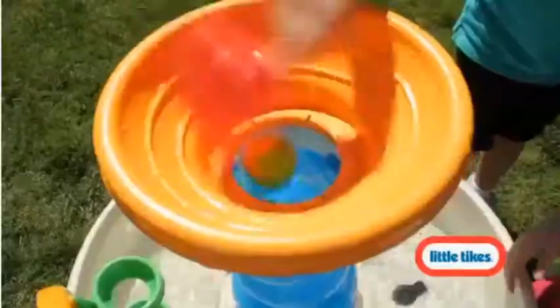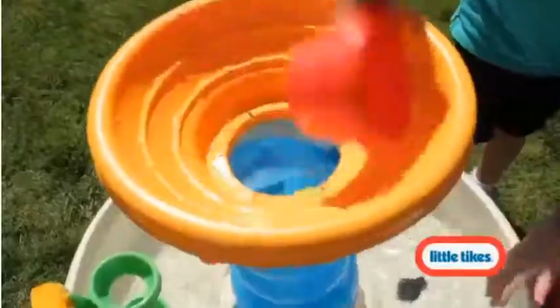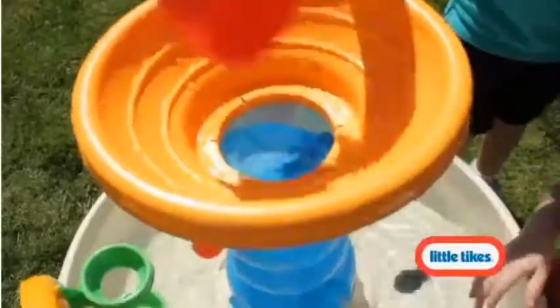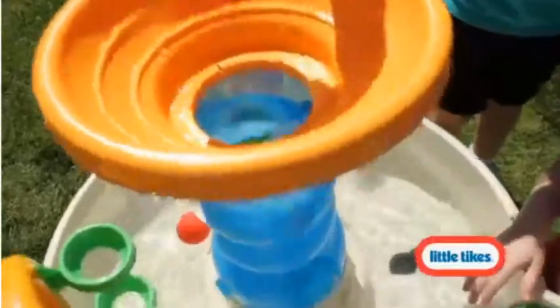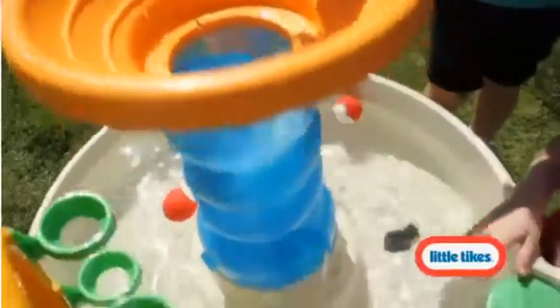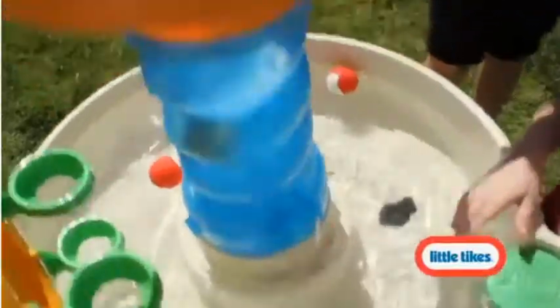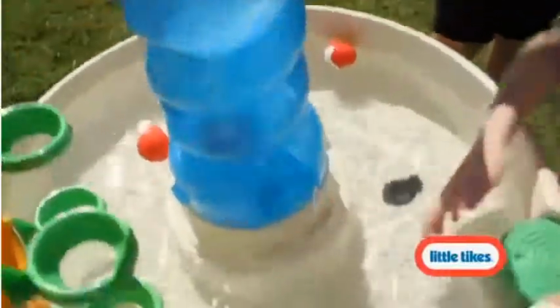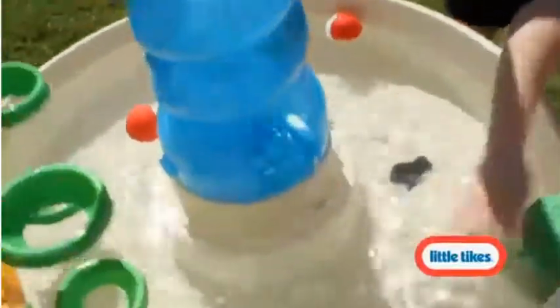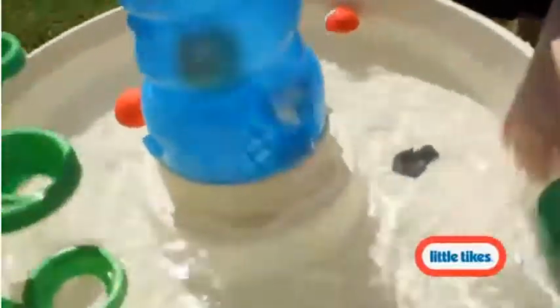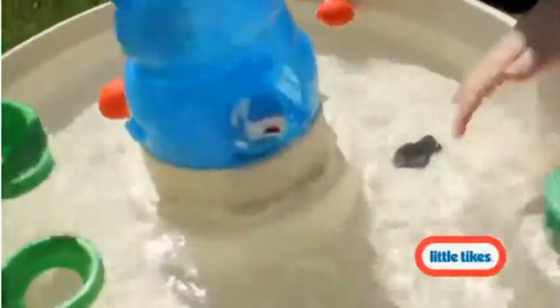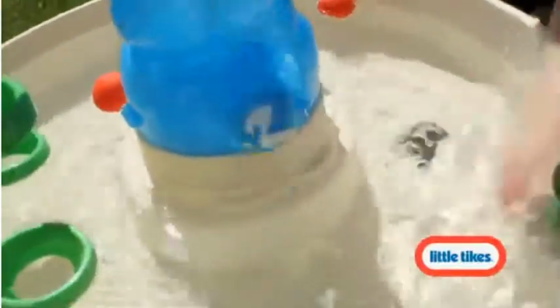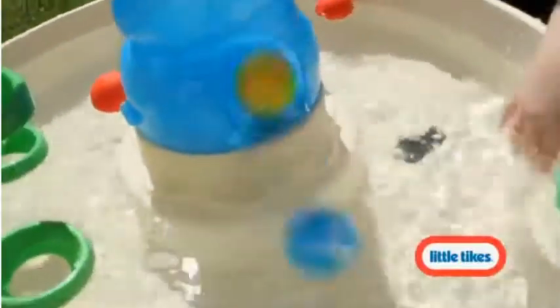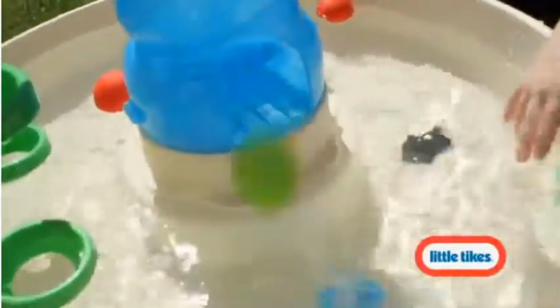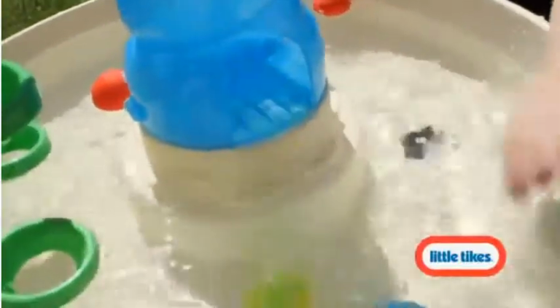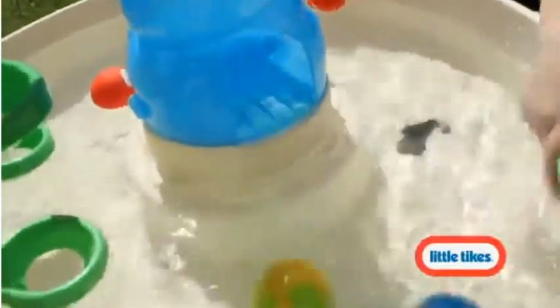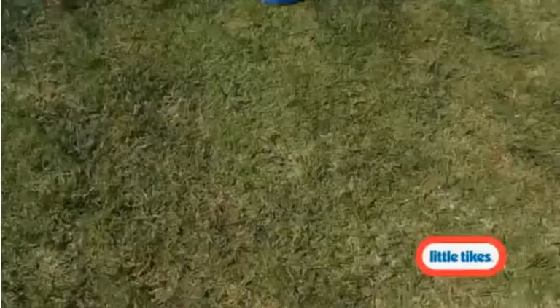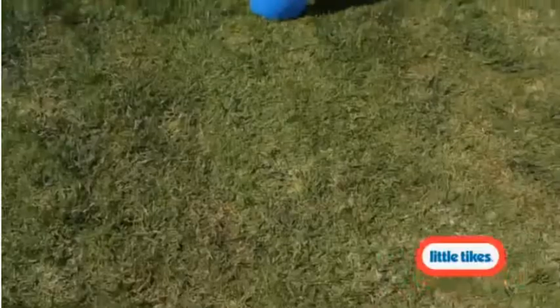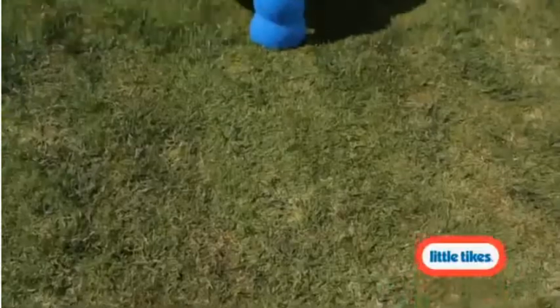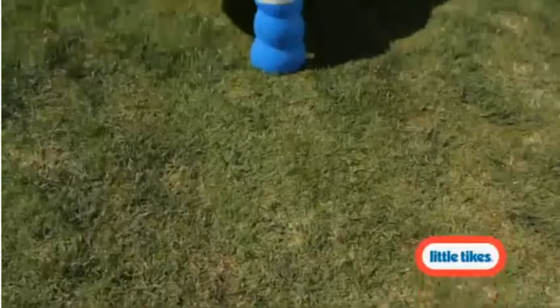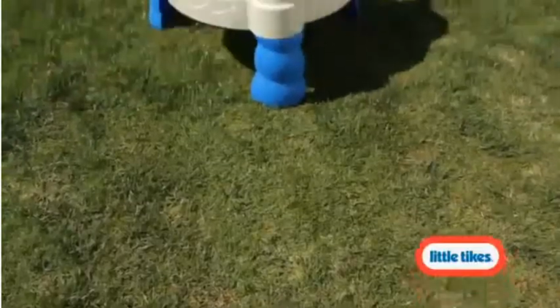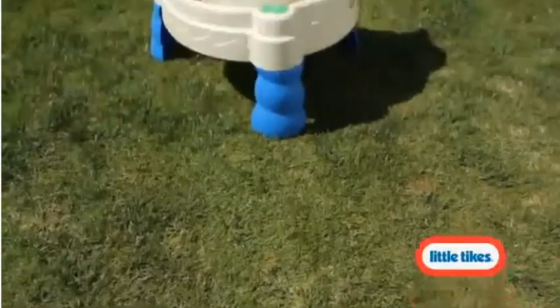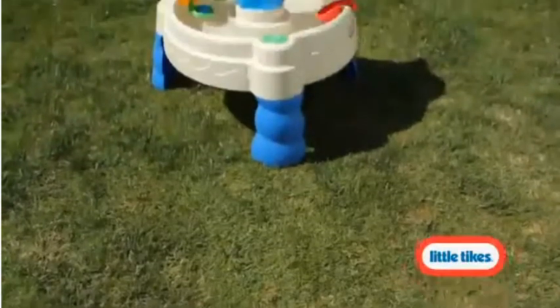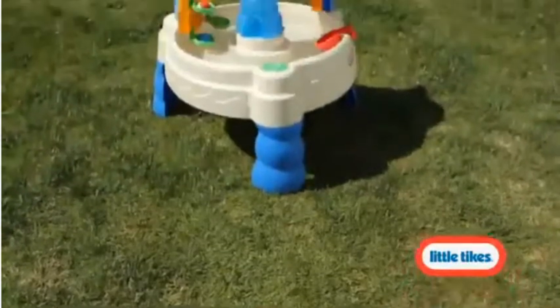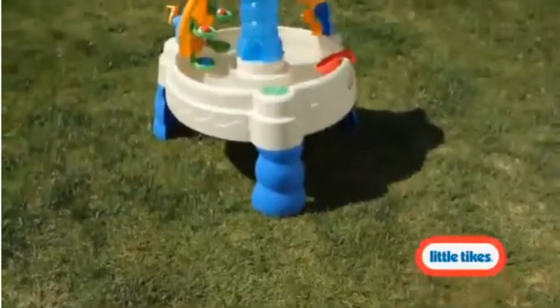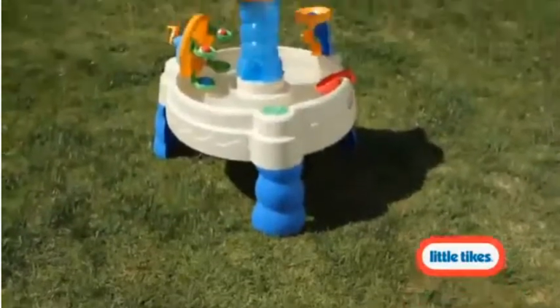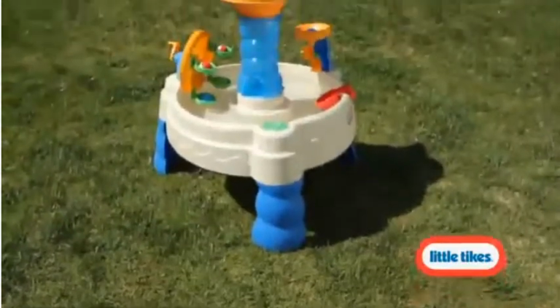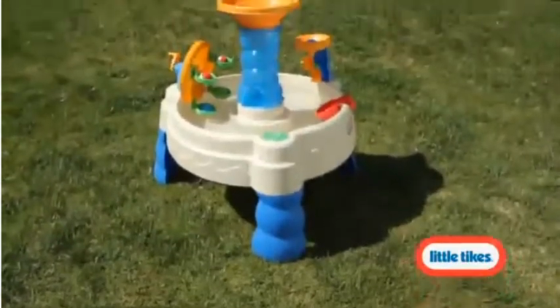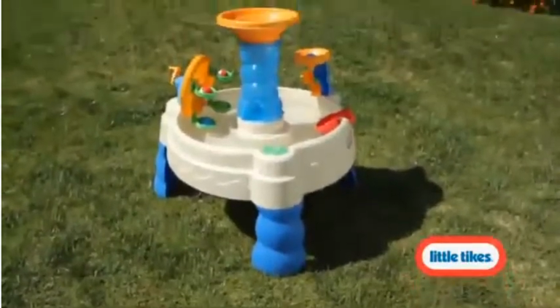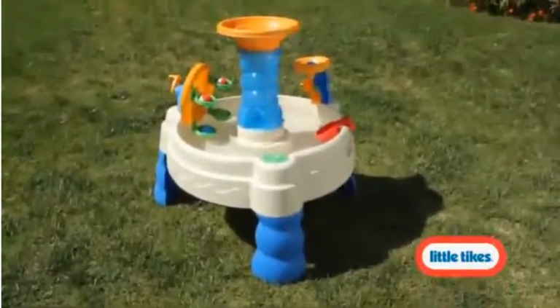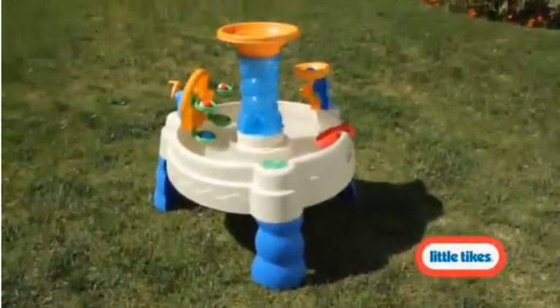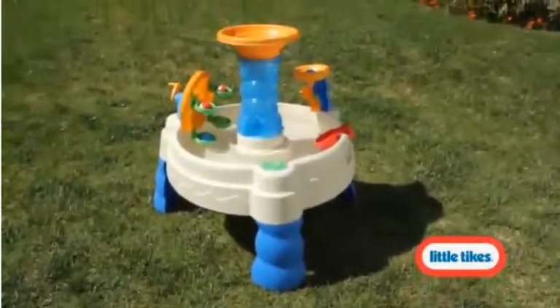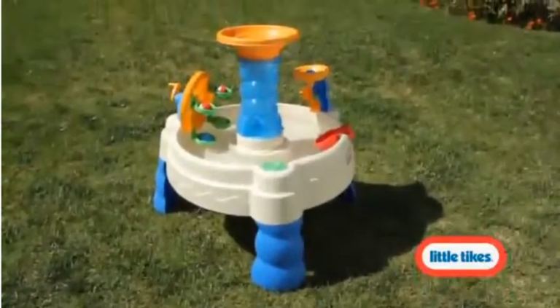This summer, the backyard will be full of laughs with this activity-filled water table.